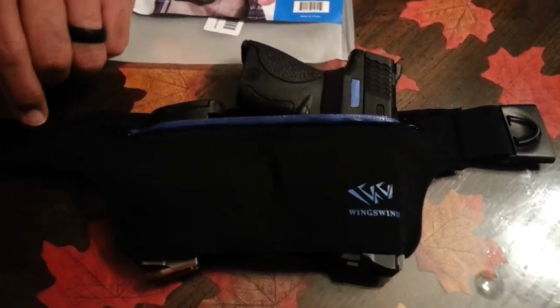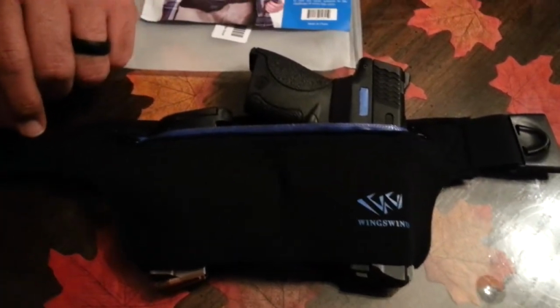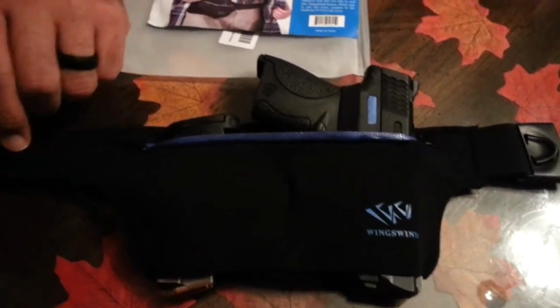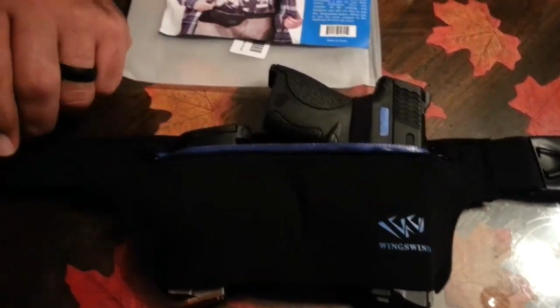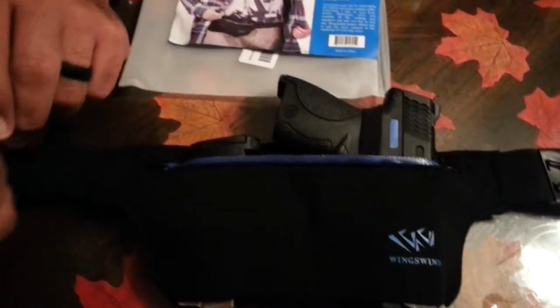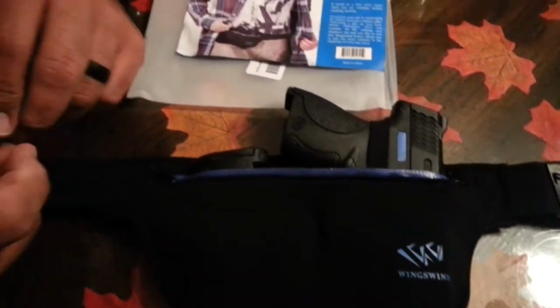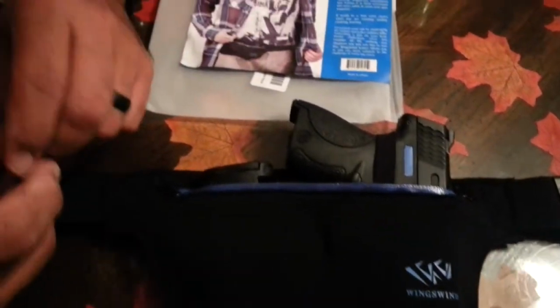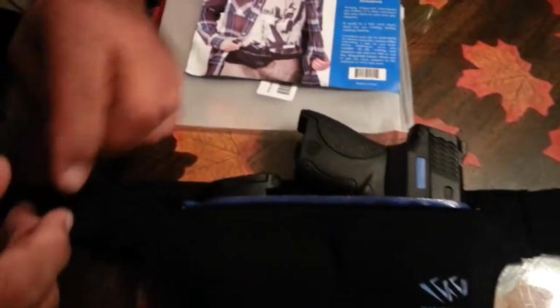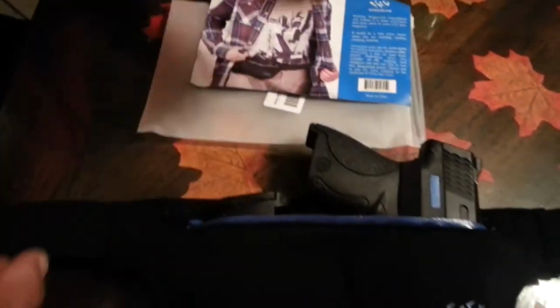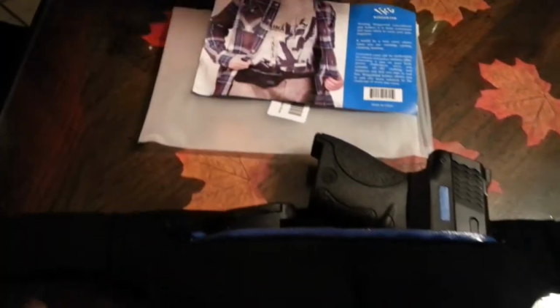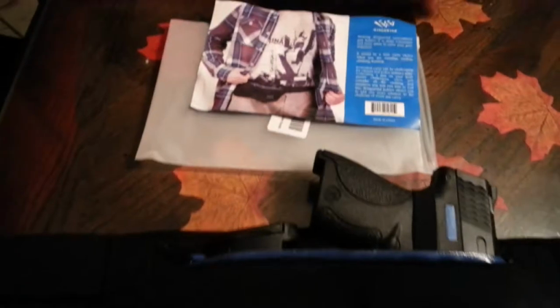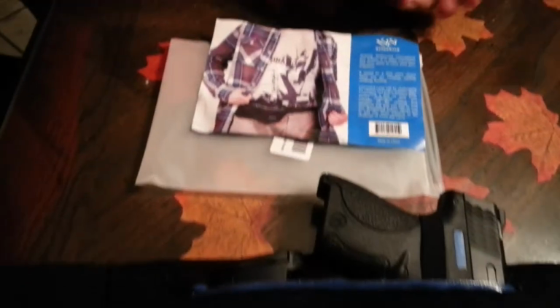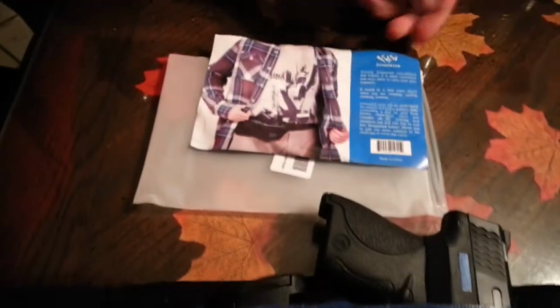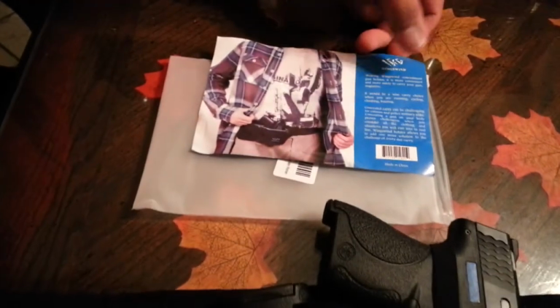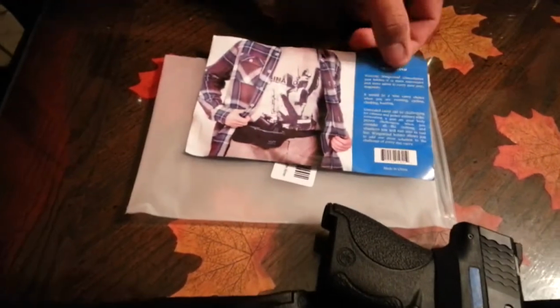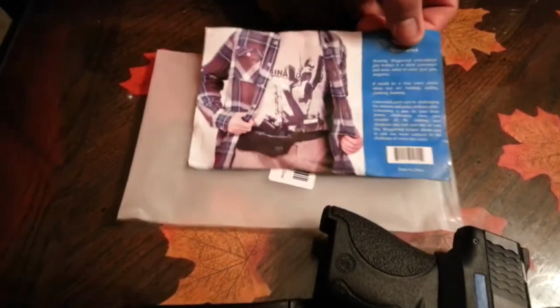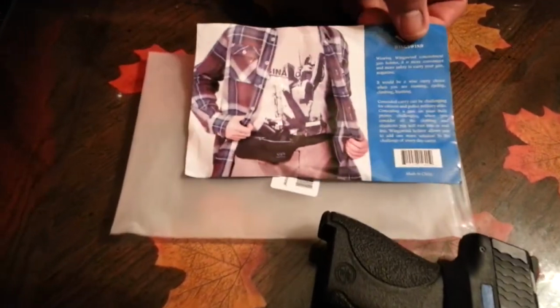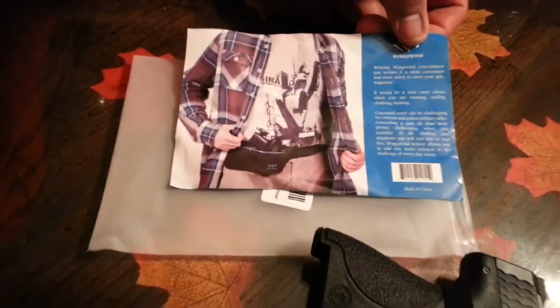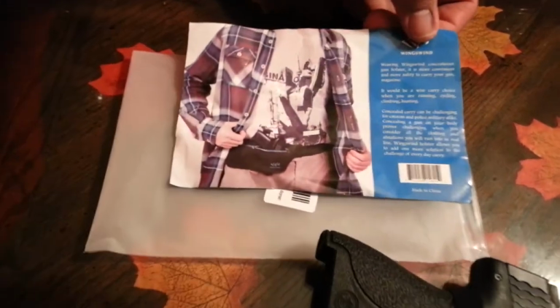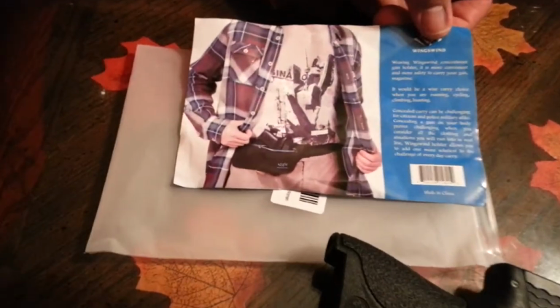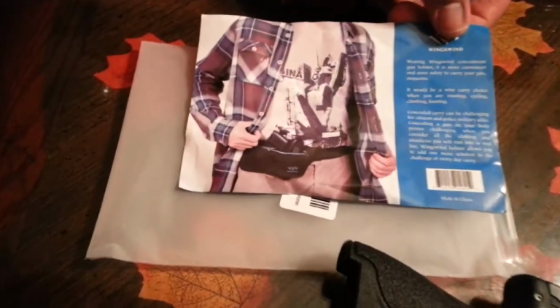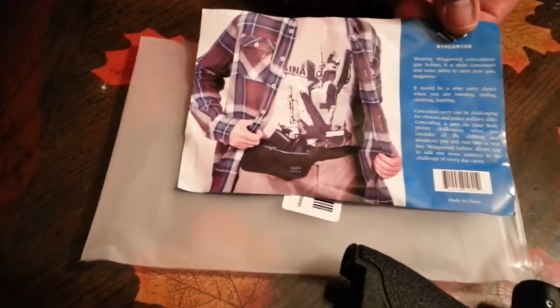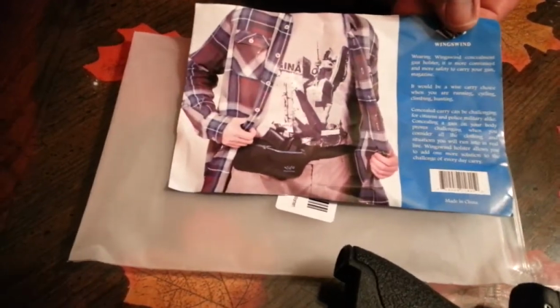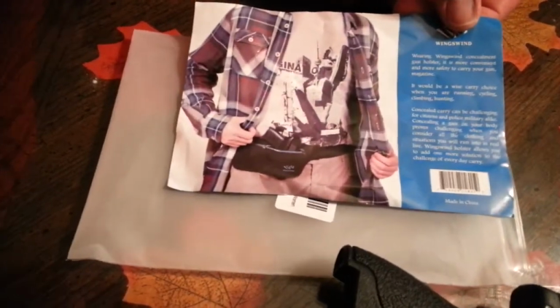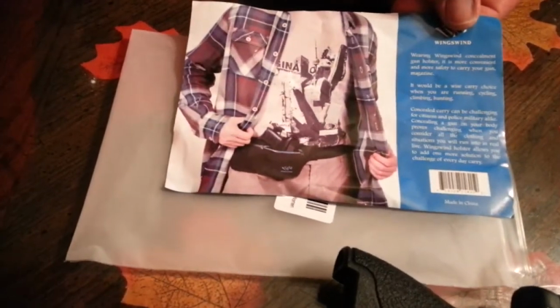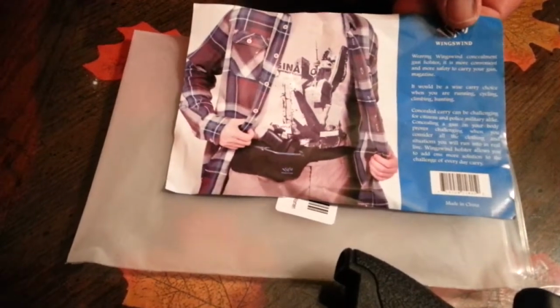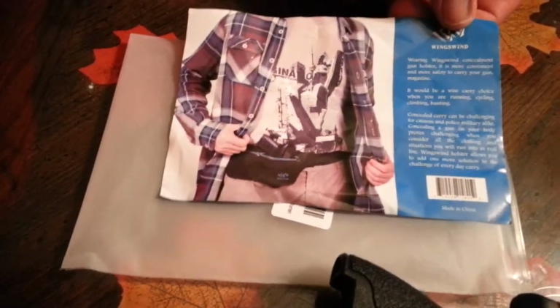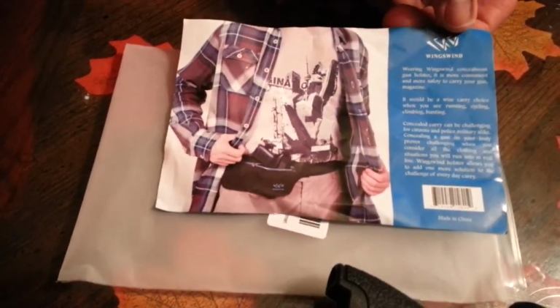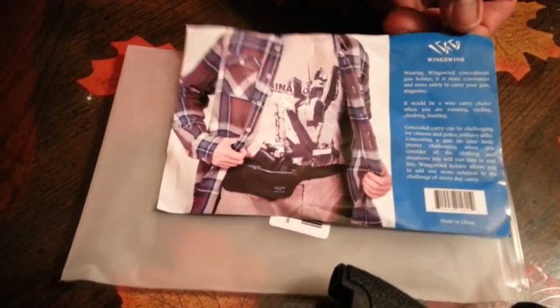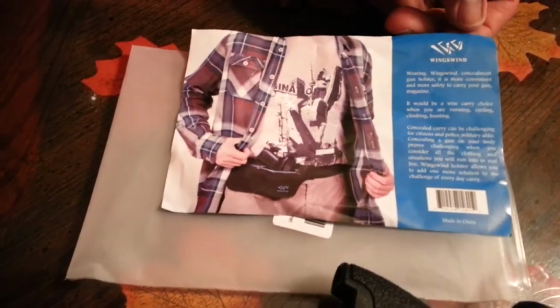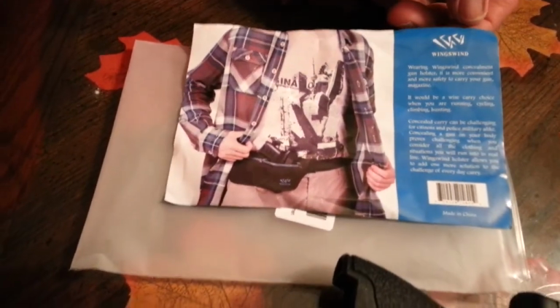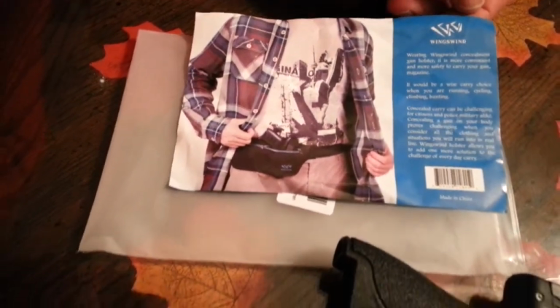Hello. This is a review on the Wengswind concealed carry holster.